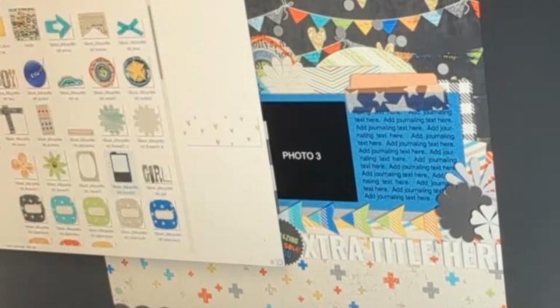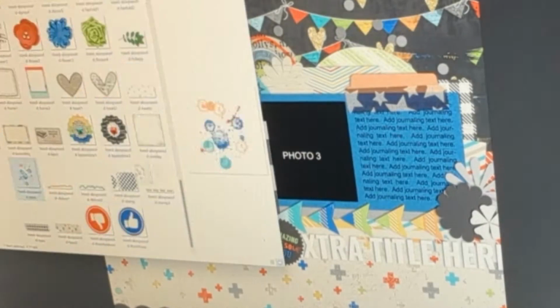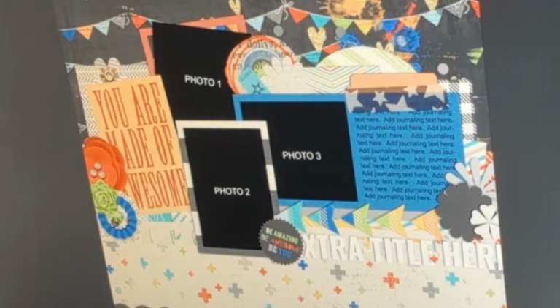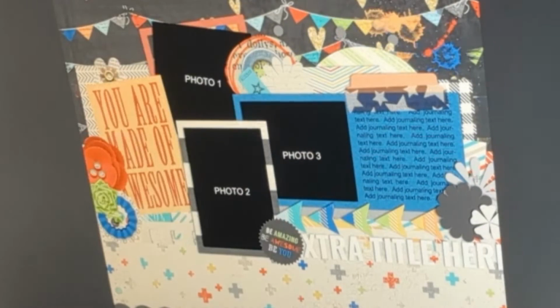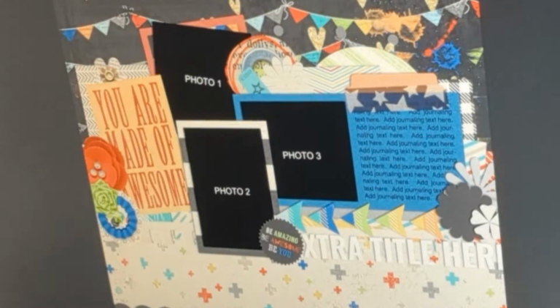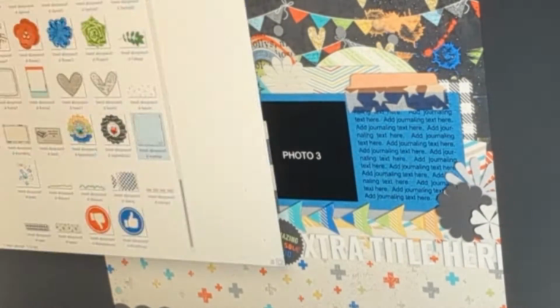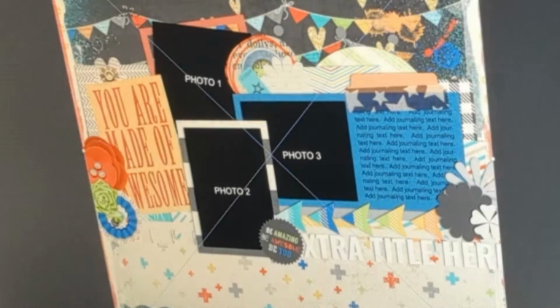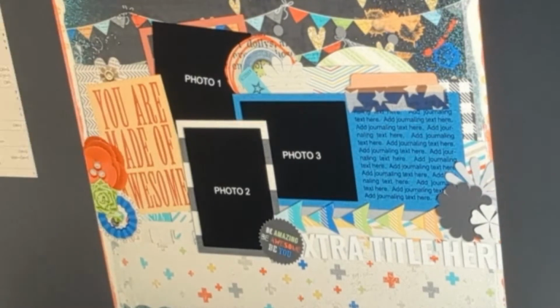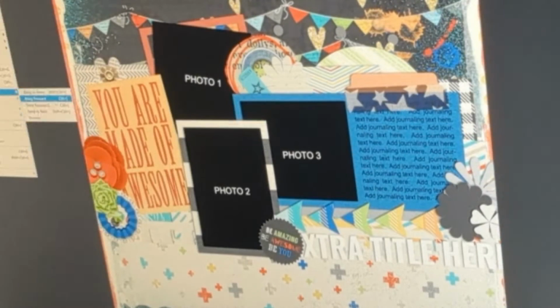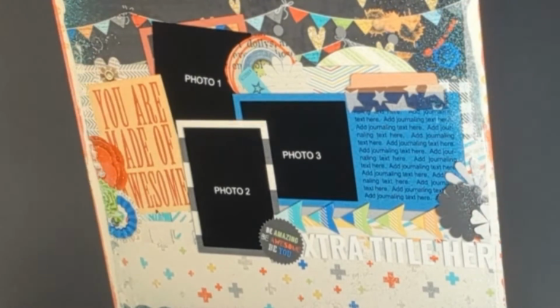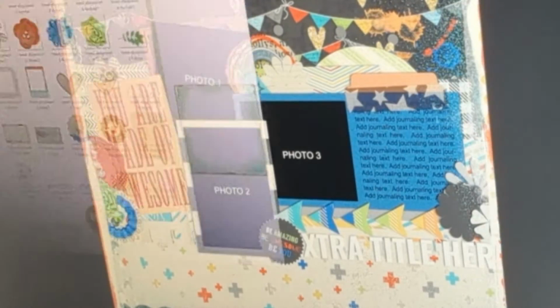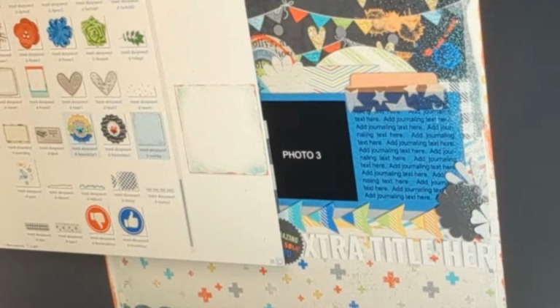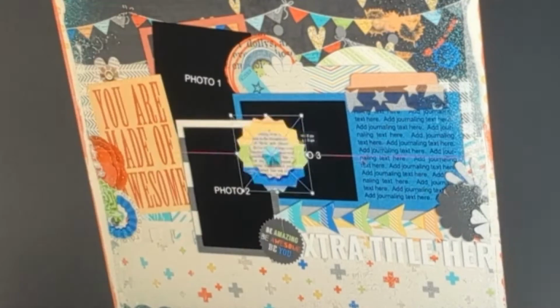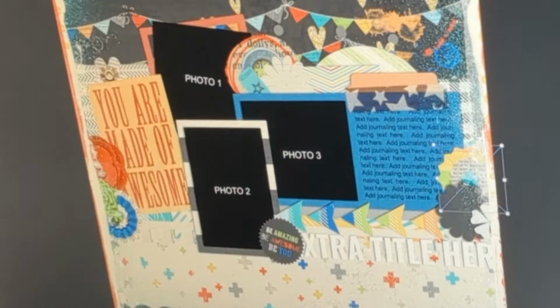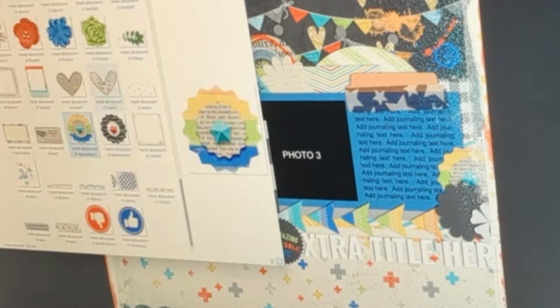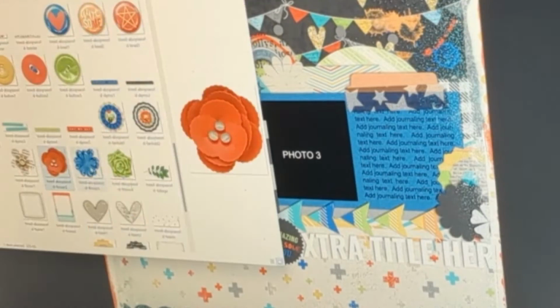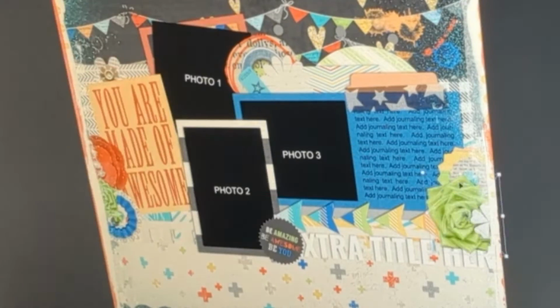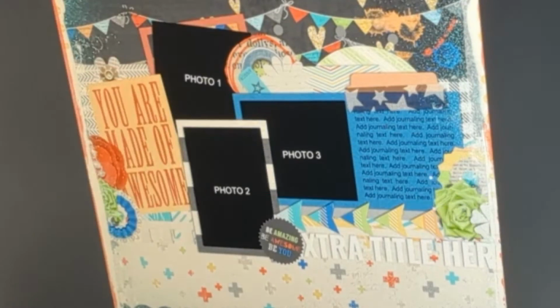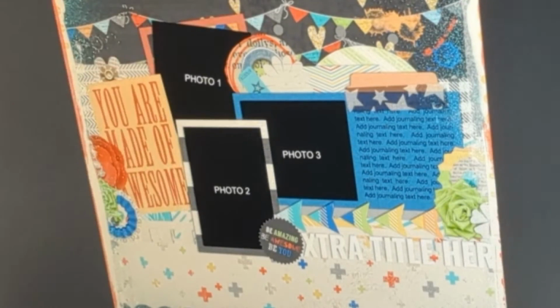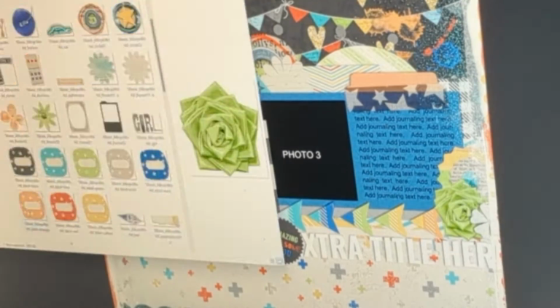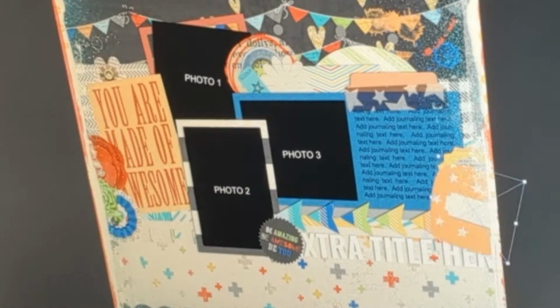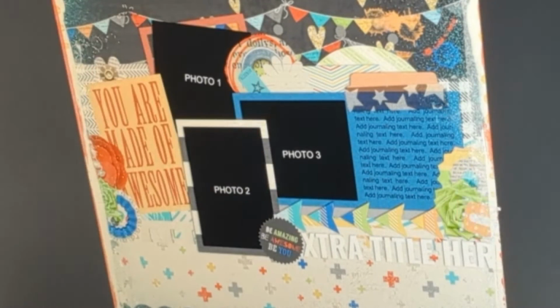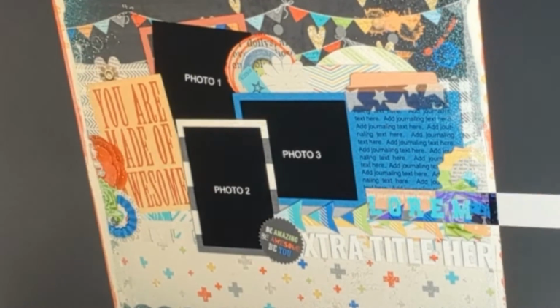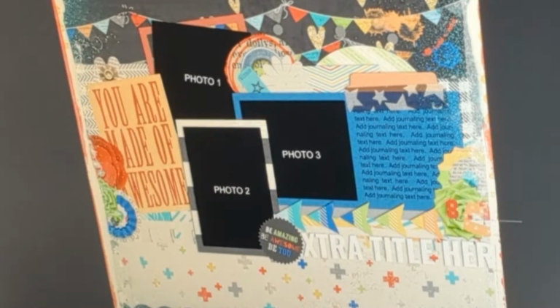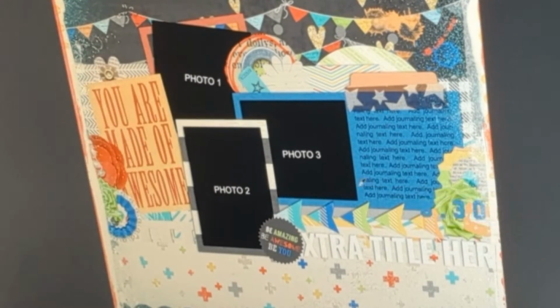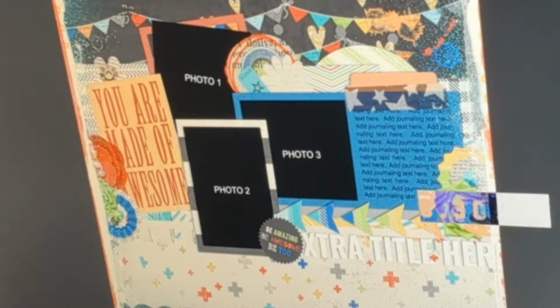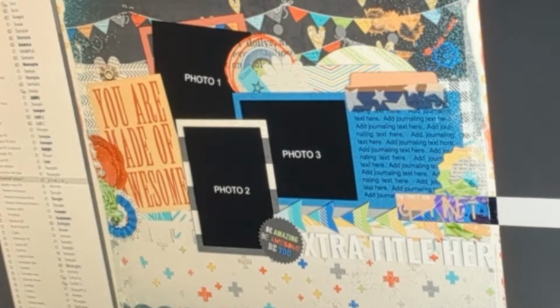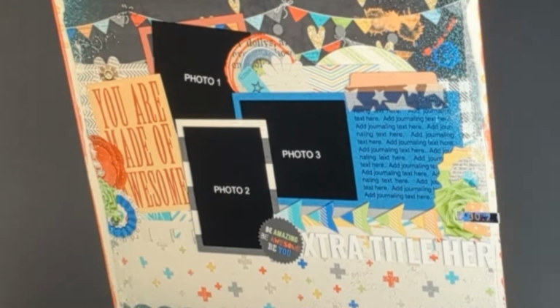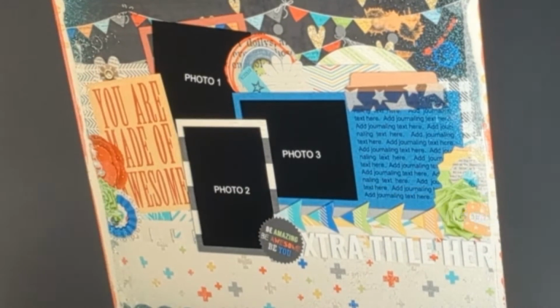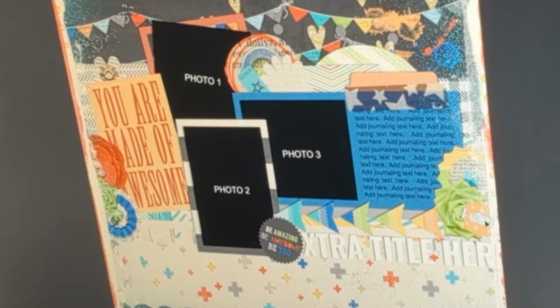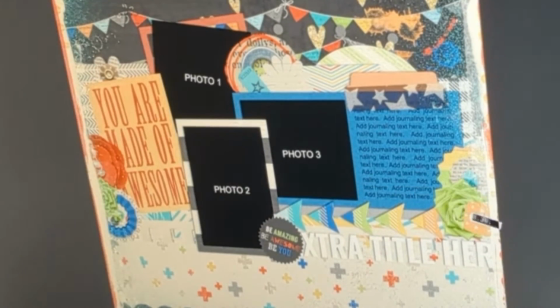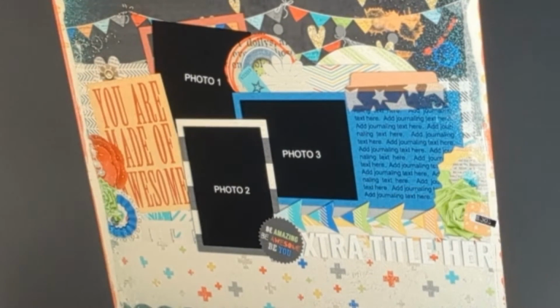I also add the journaling for the event that I'm creating the page for. In this case, it's for my son's birthday.